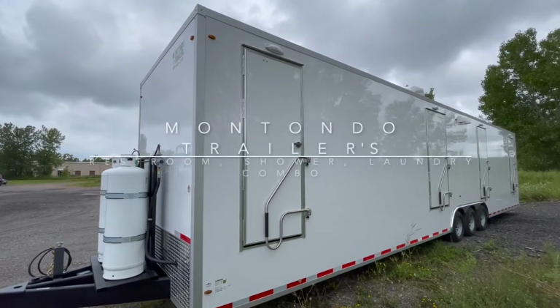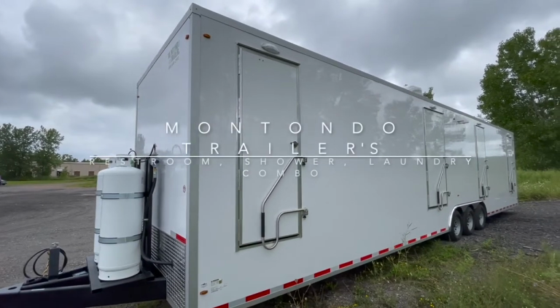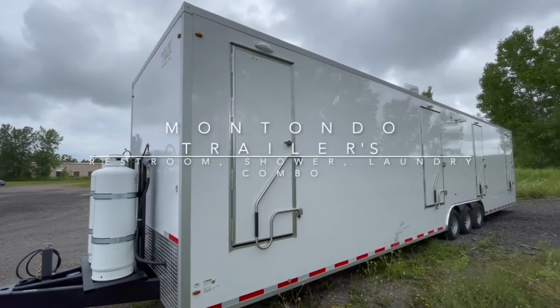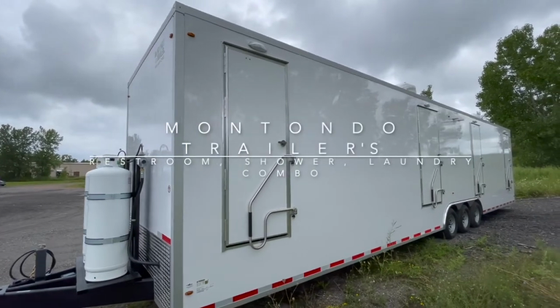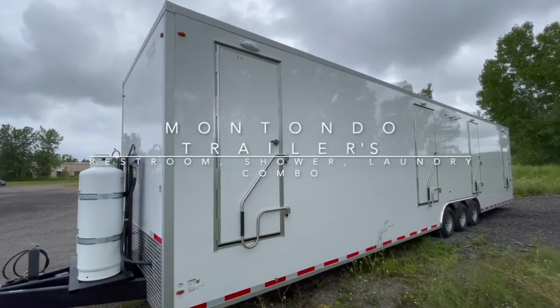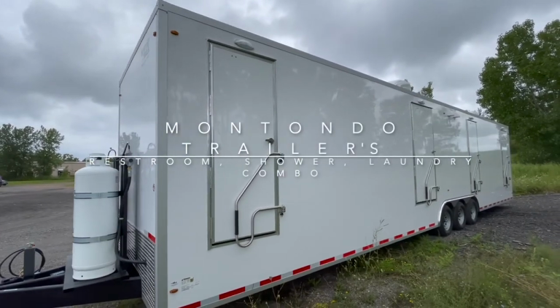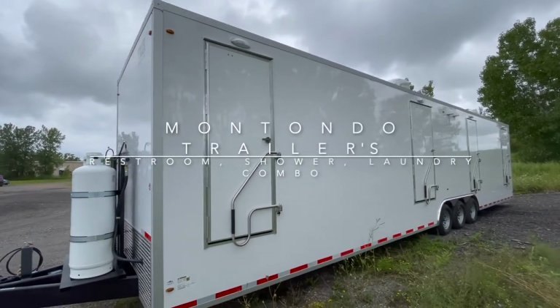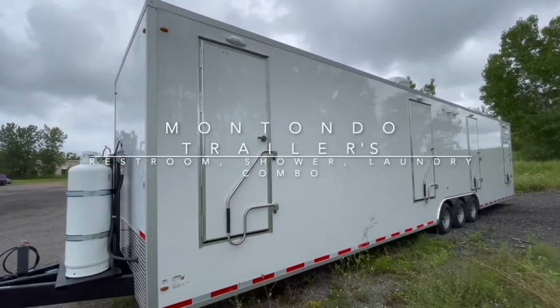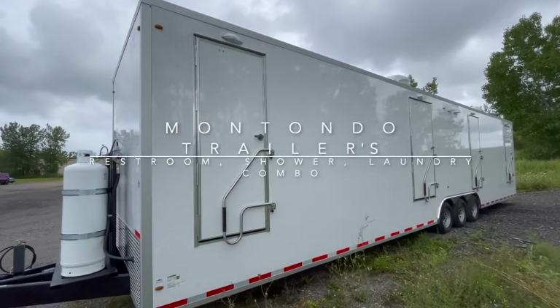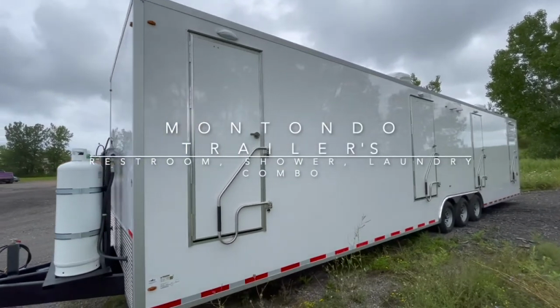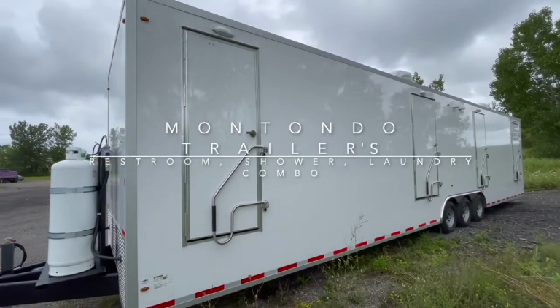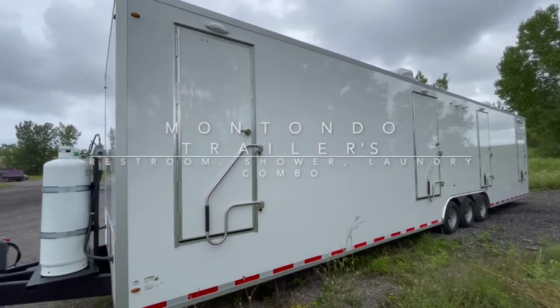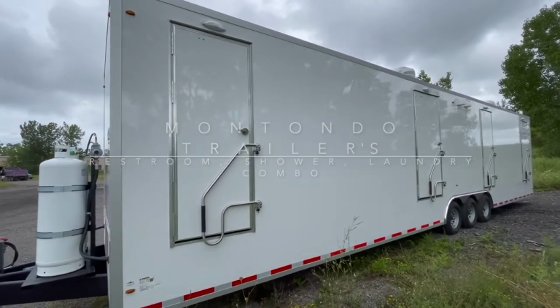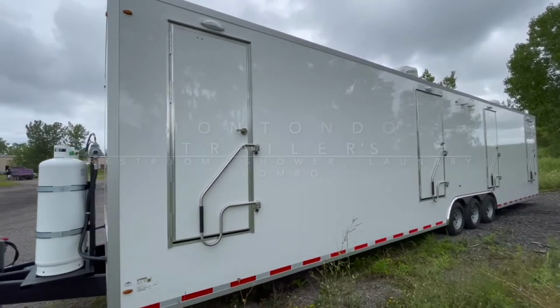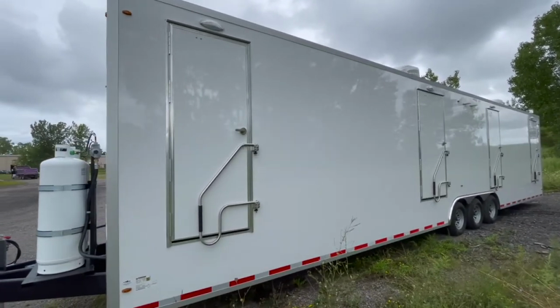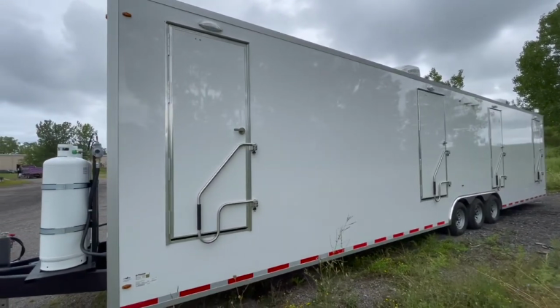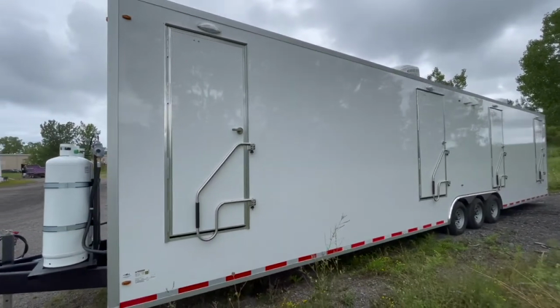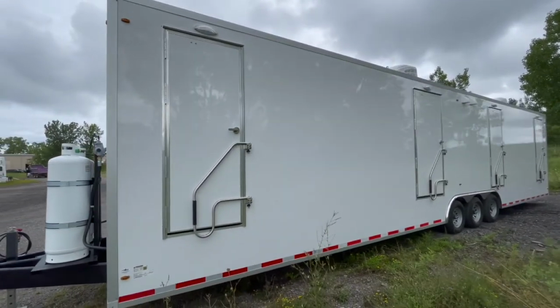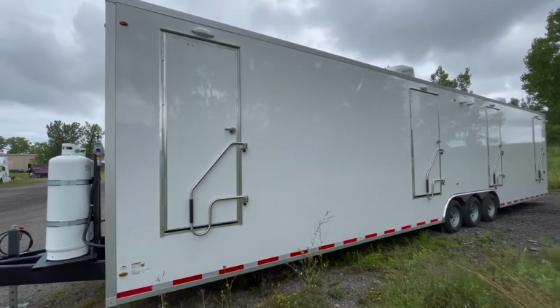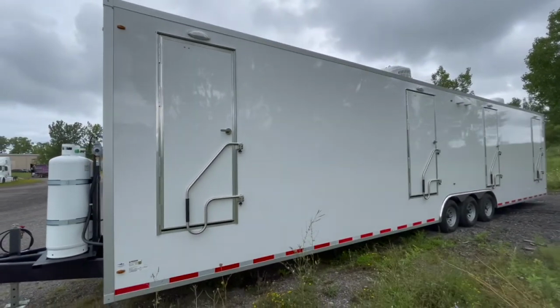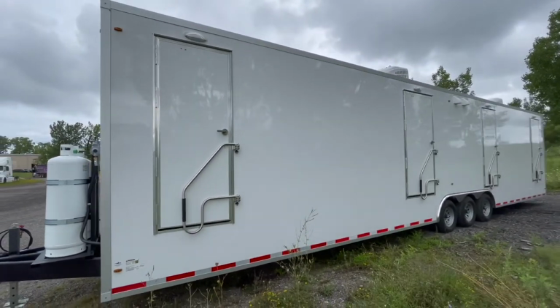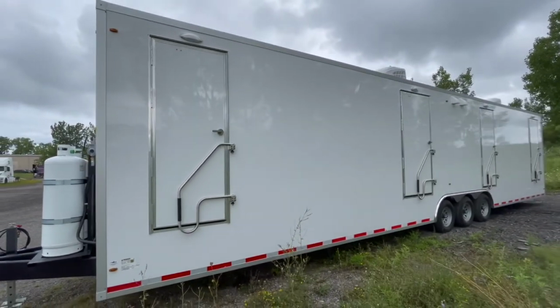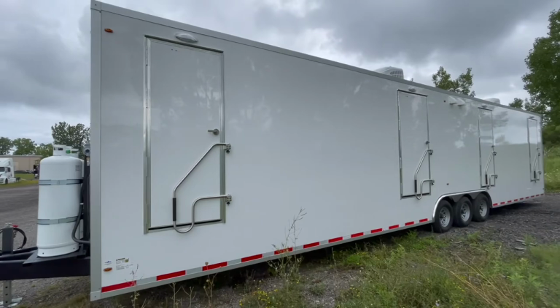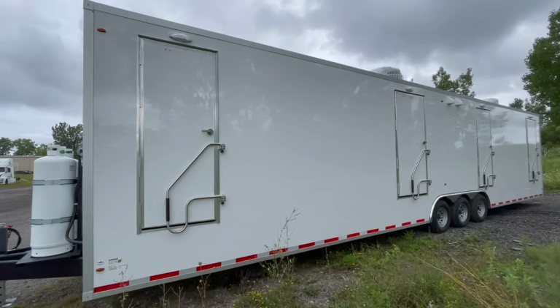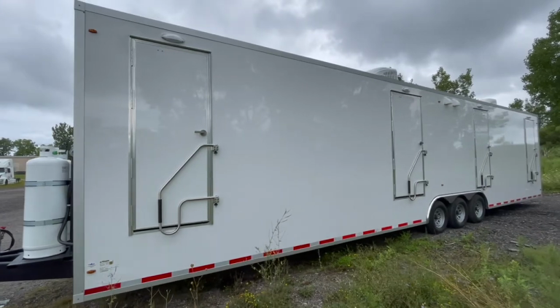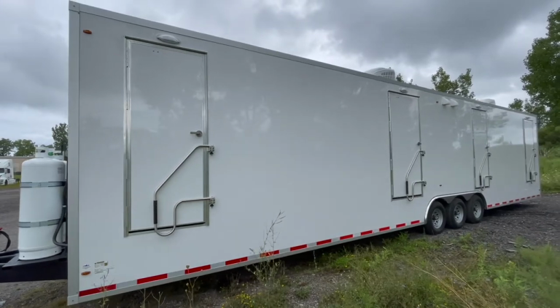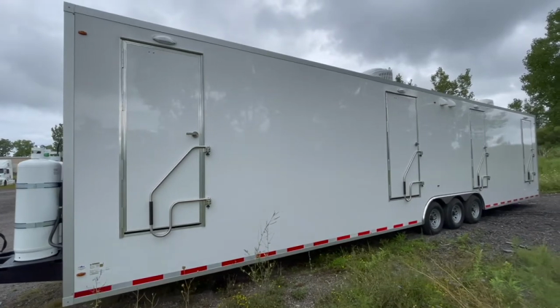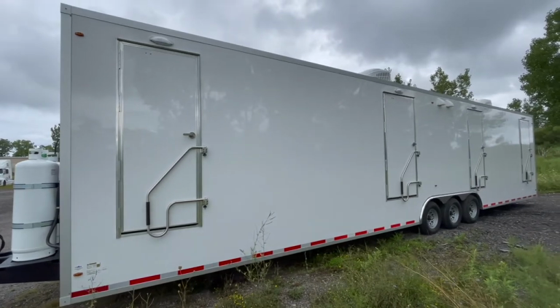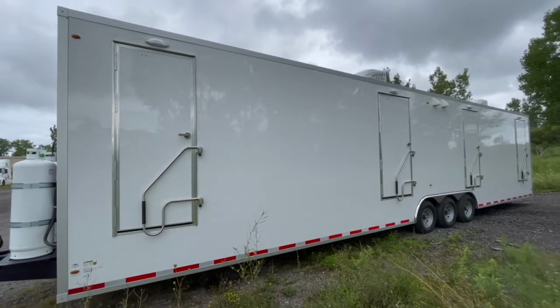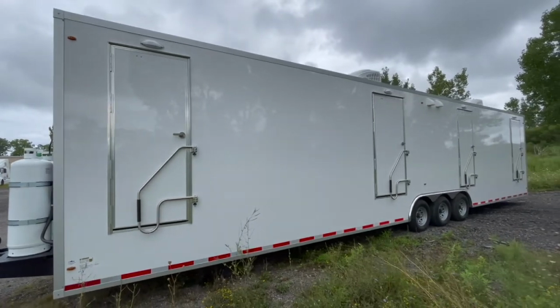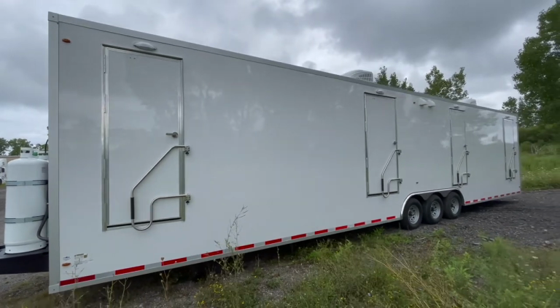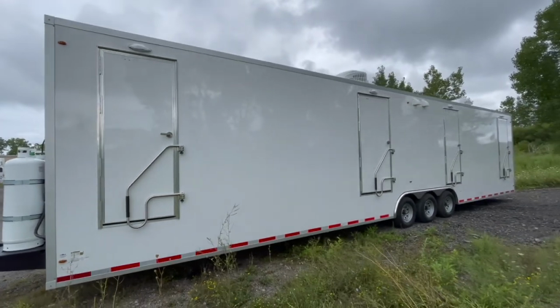I'm John Wilson and this is Montando Trailers restroom shower laundry combination trailer.